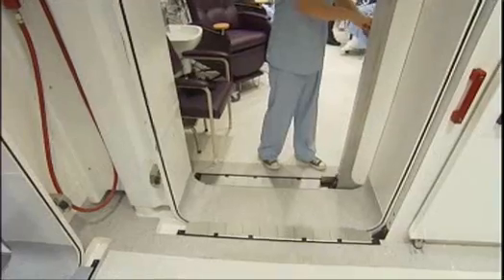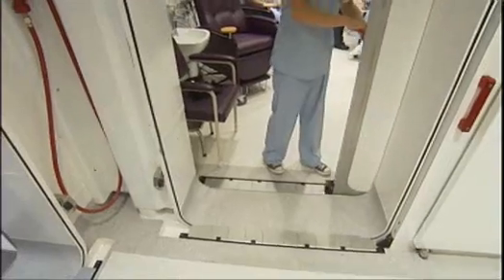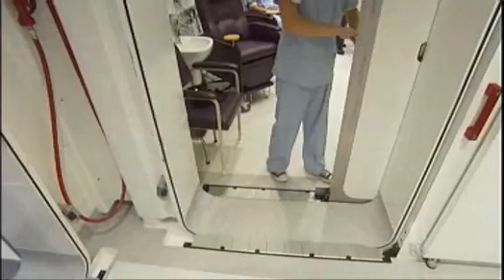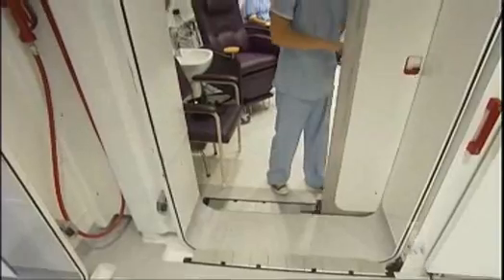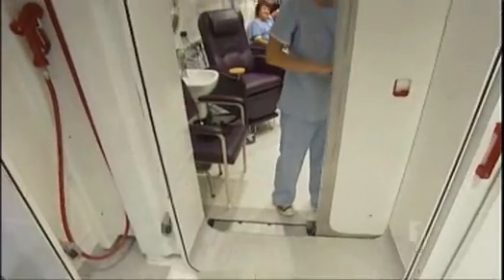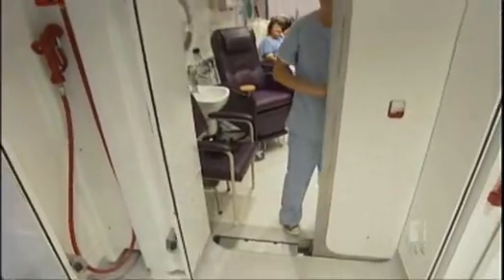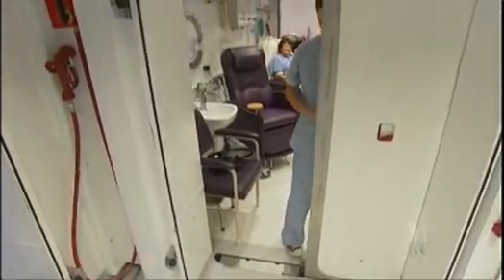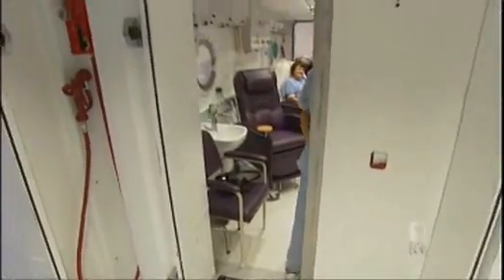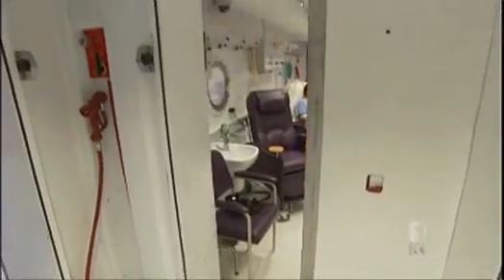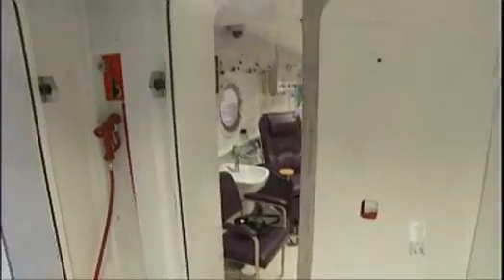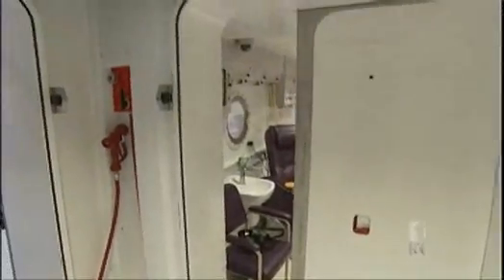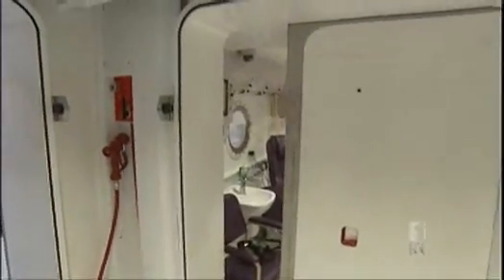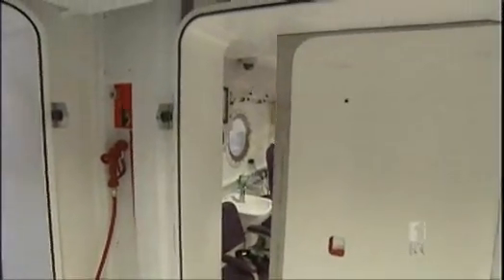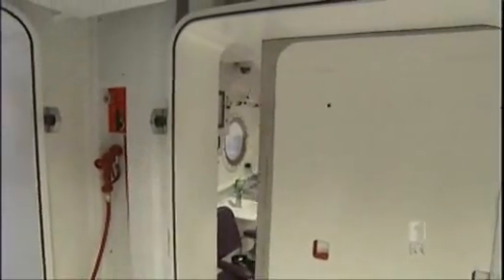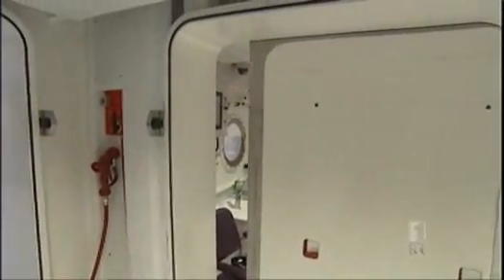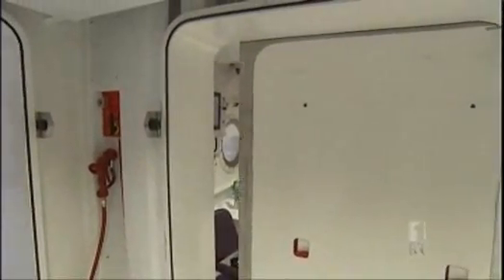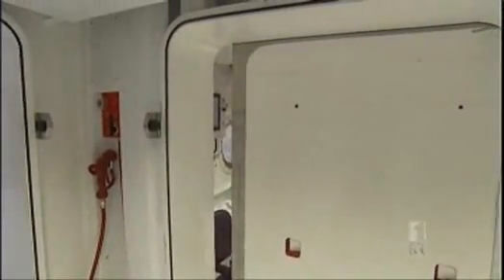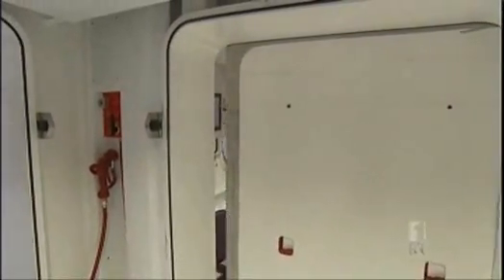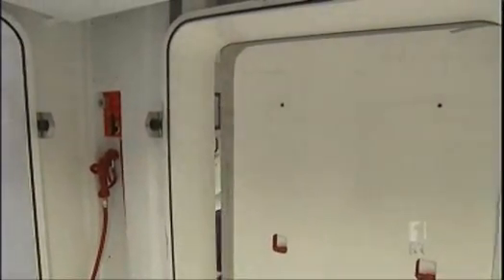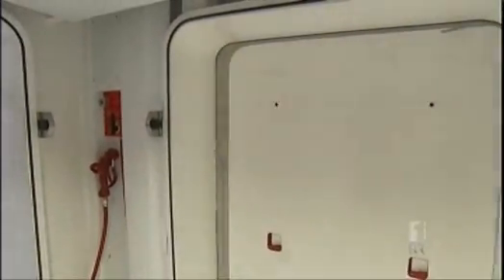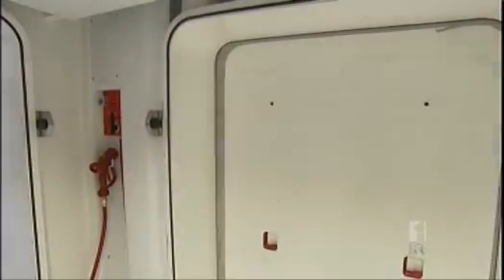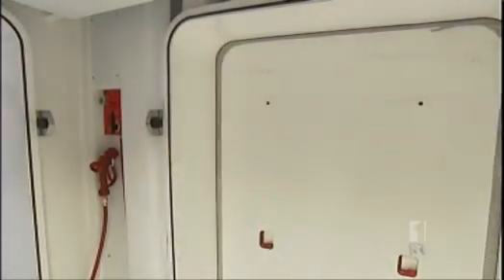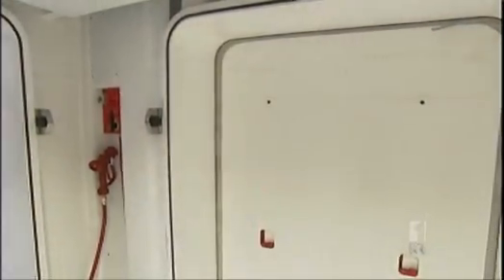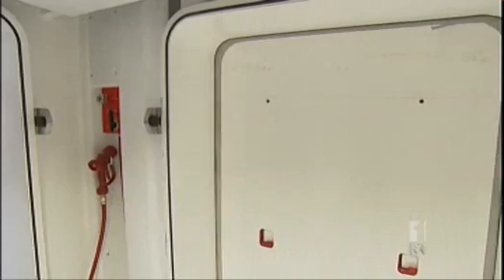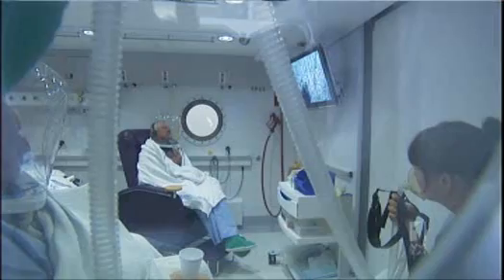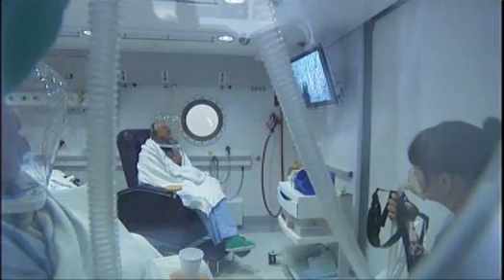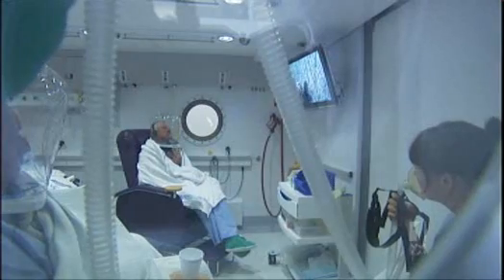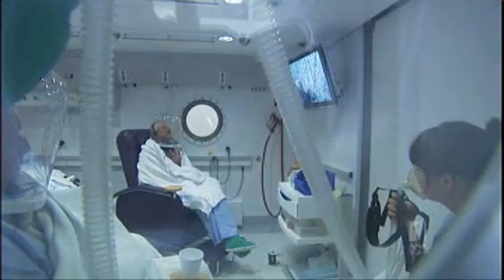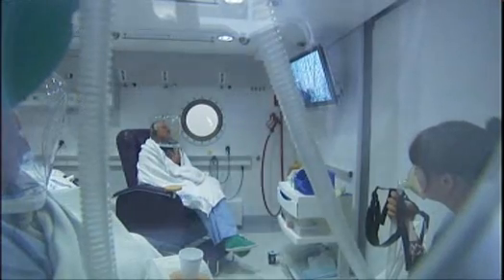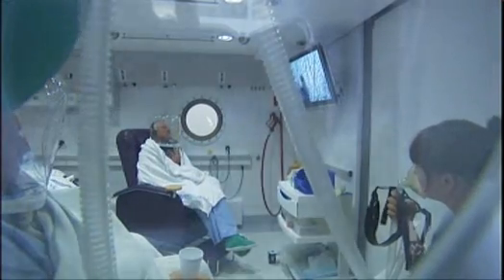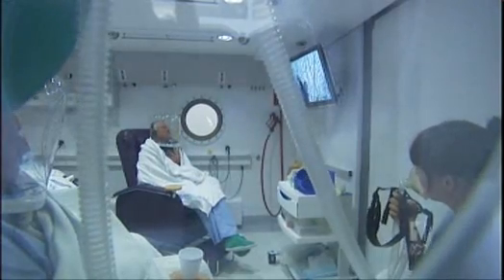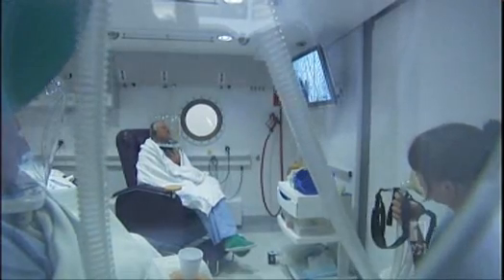The hospital says it can now undertake ground-breaking research into the medical uses for hyperbaric chambers. Adrian Rochella, ABC News, Sydney.